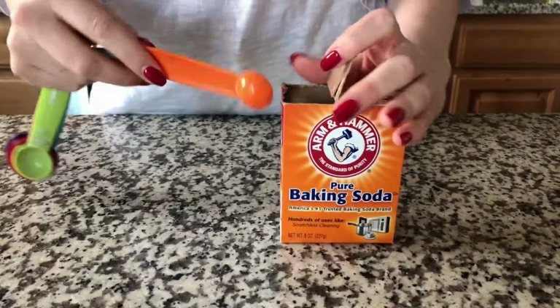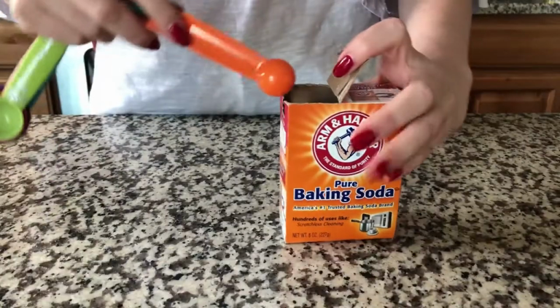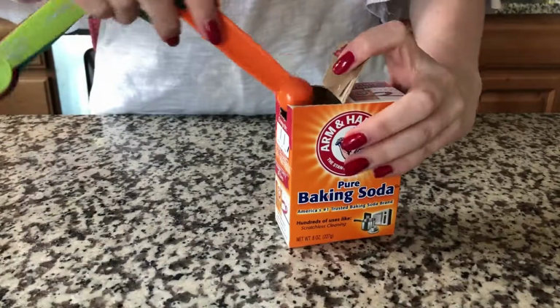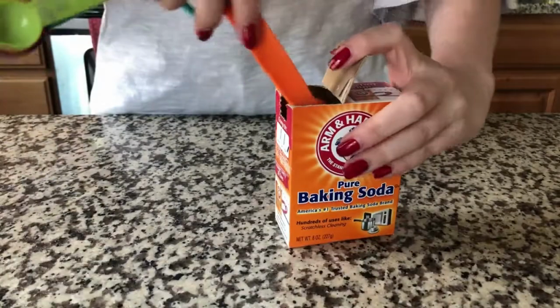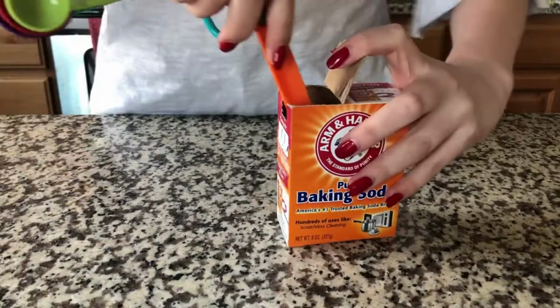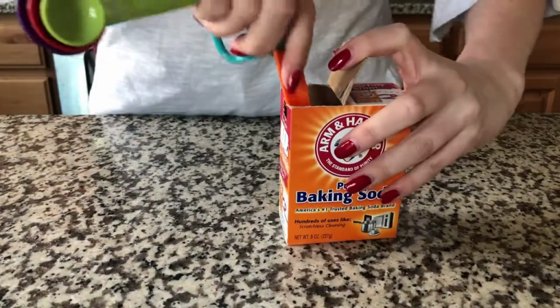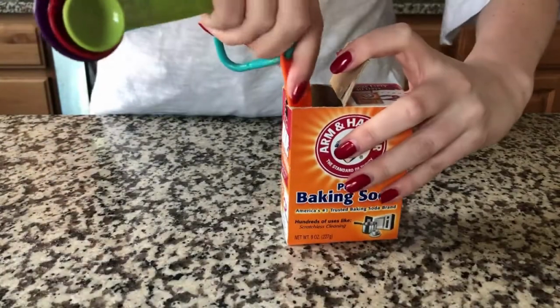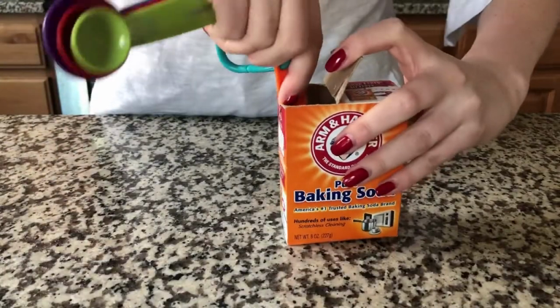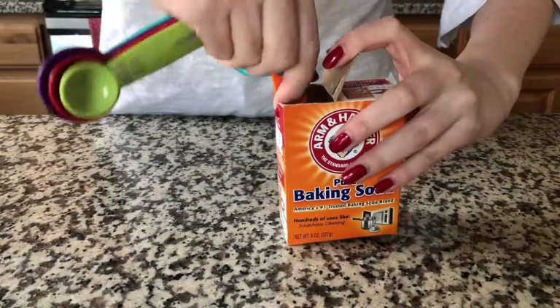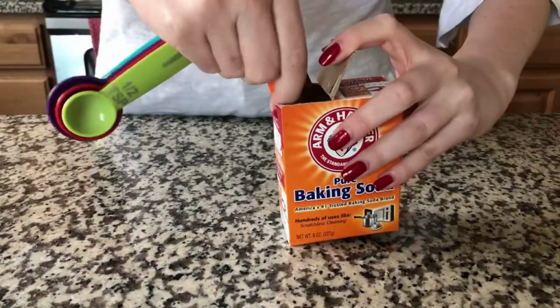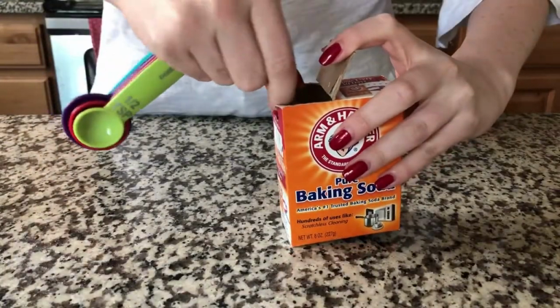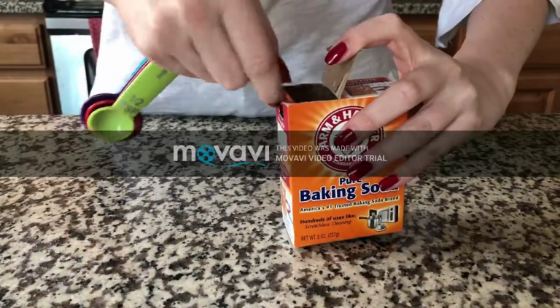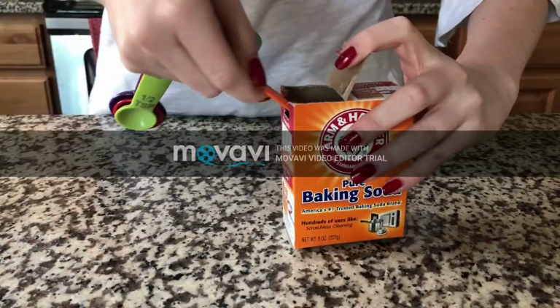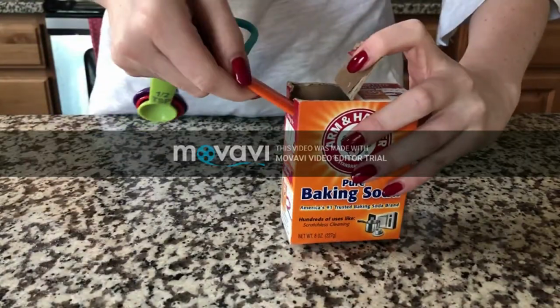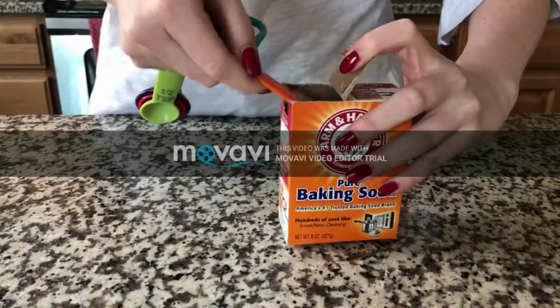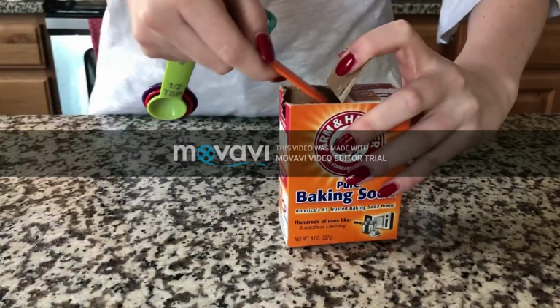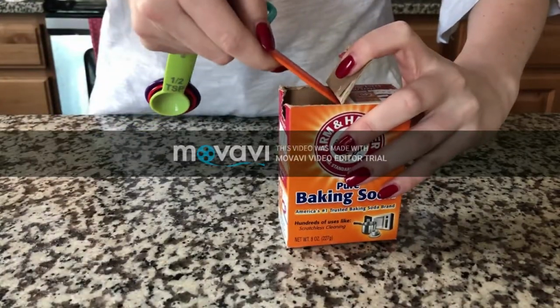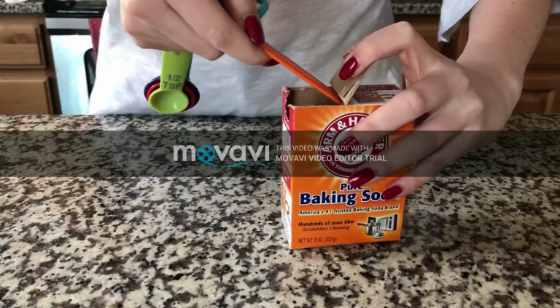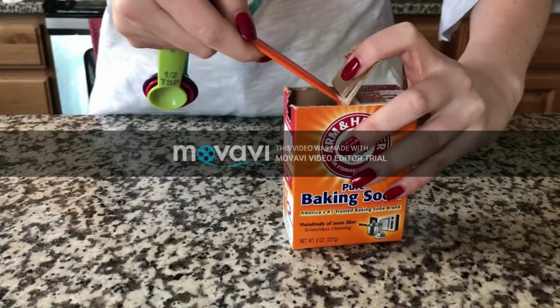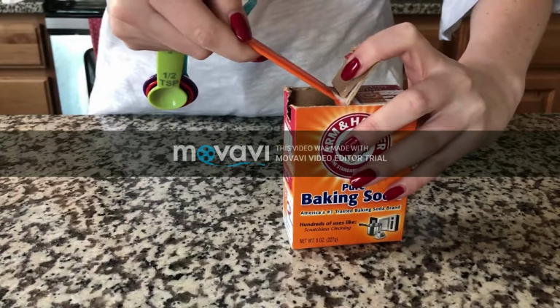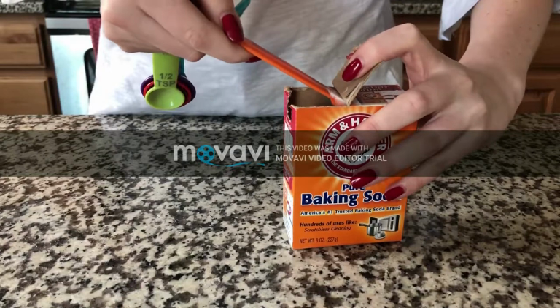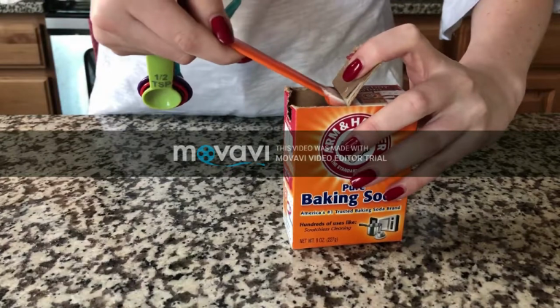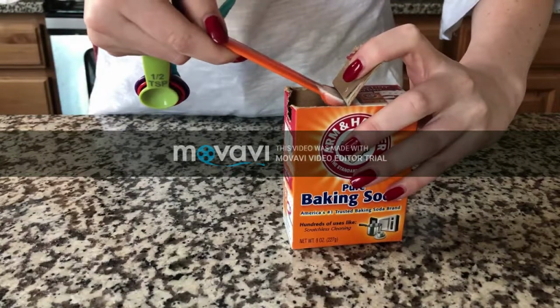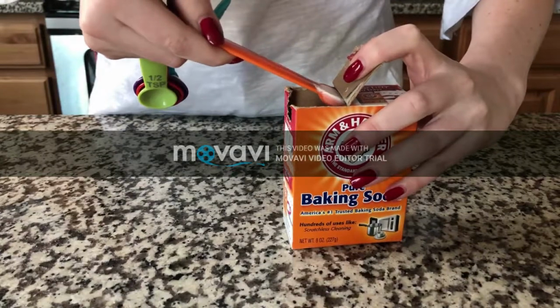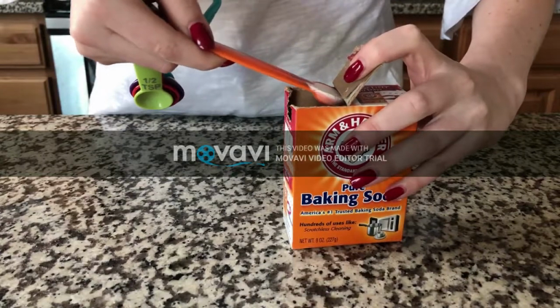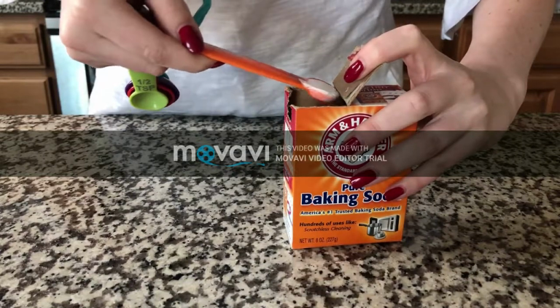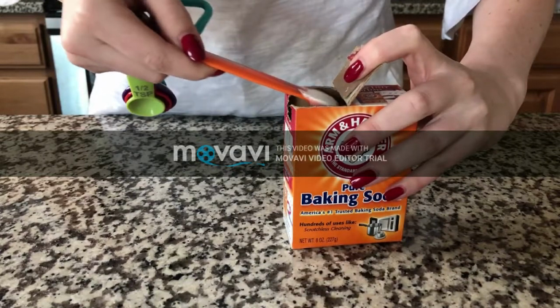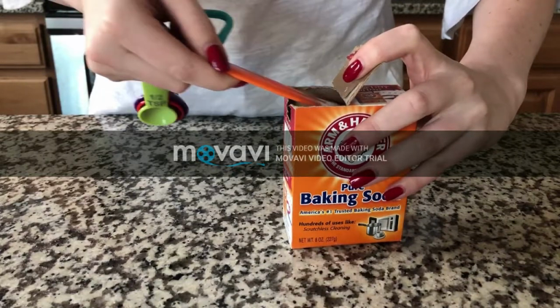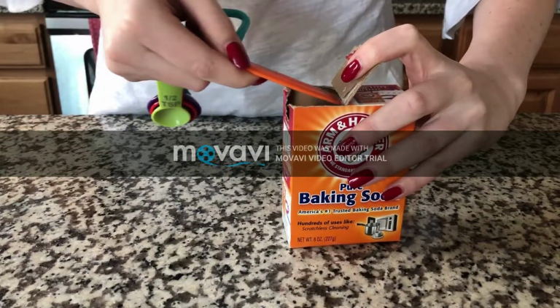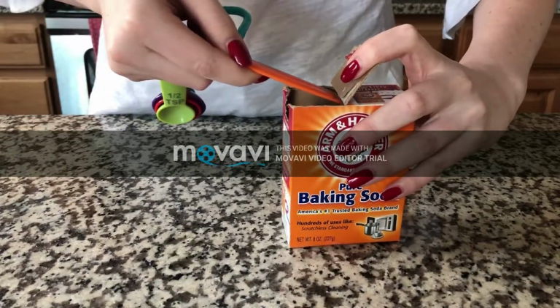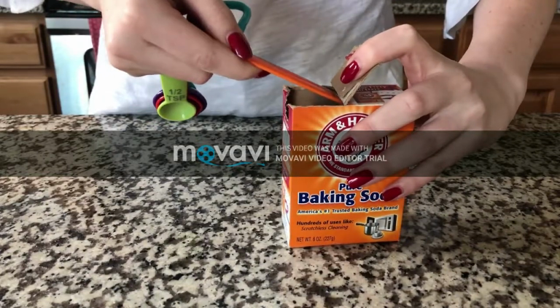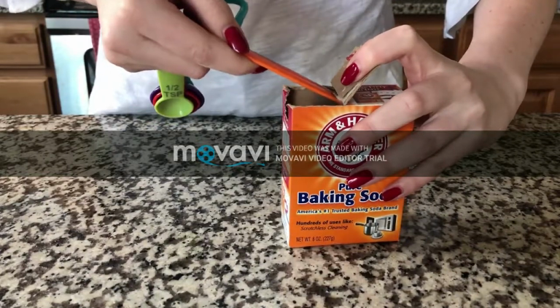When measuring using measuring spoons for dry ingredients, simply just scoop and level it off.